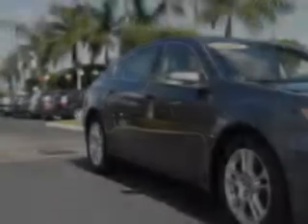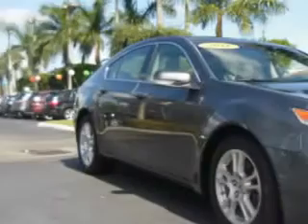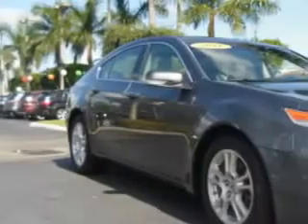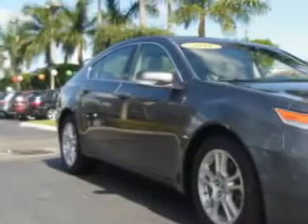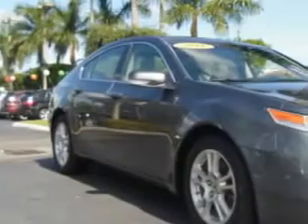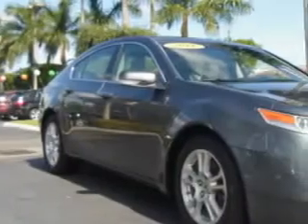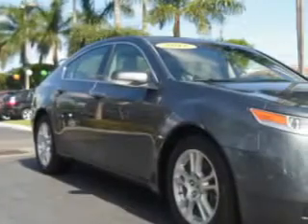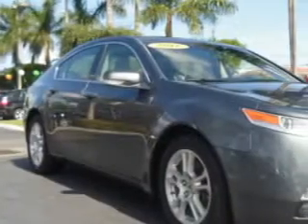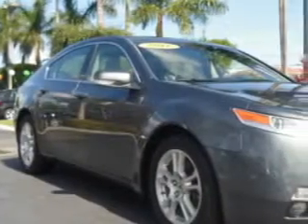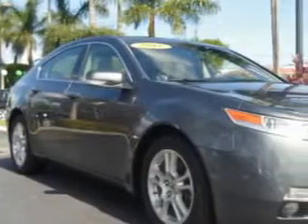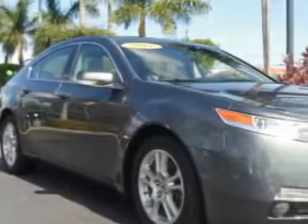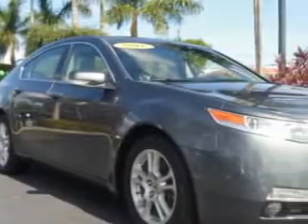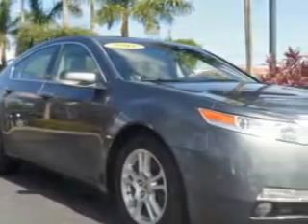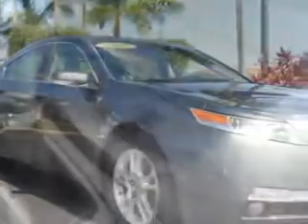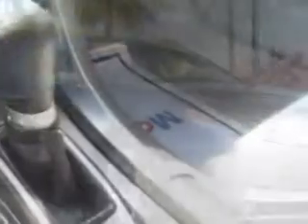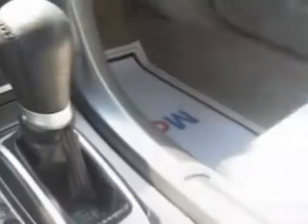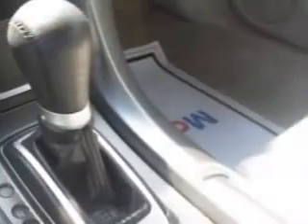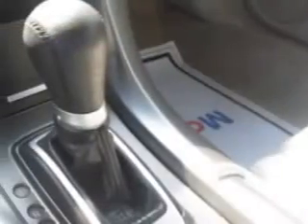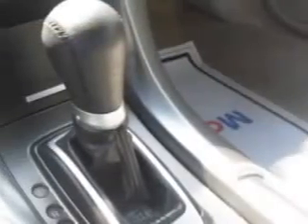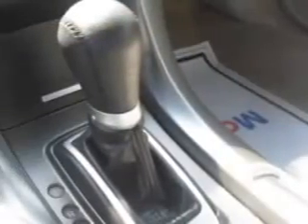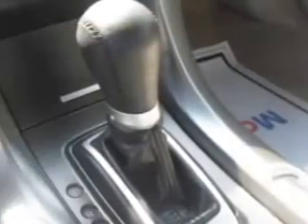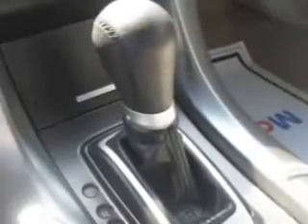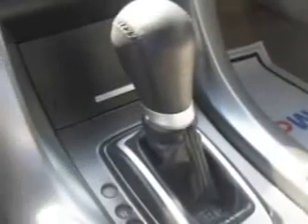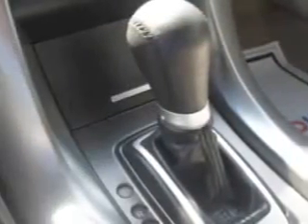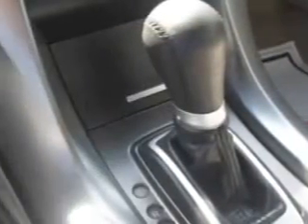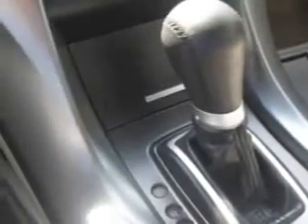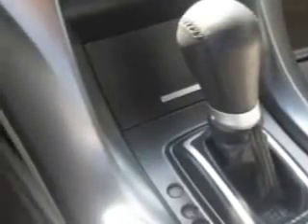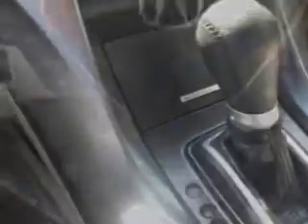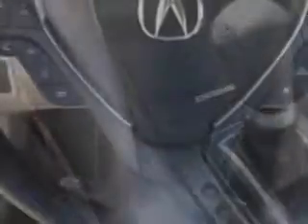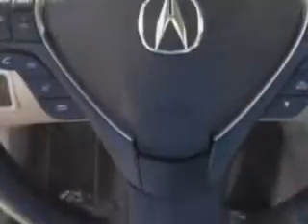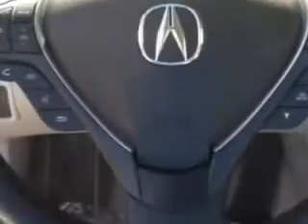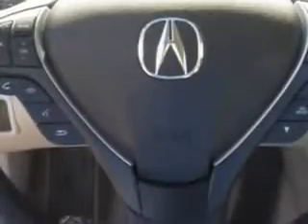Imagine driving this Grigio Metallic 2011 Acura TL, equipped with a 6-cylinder engine and an automatic transmission.